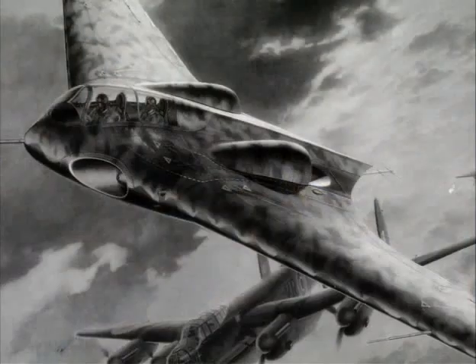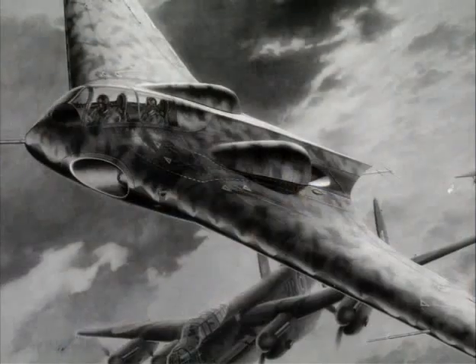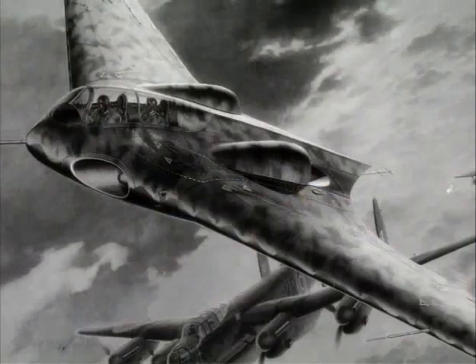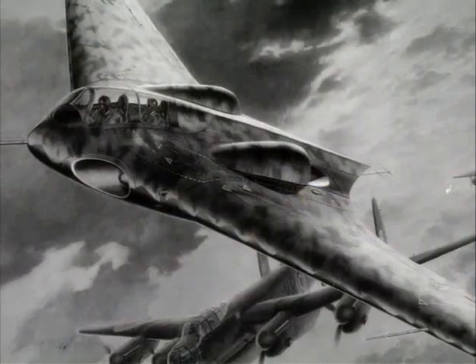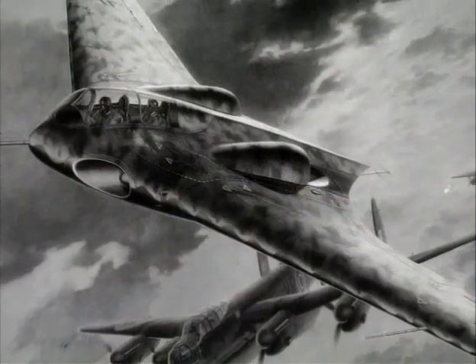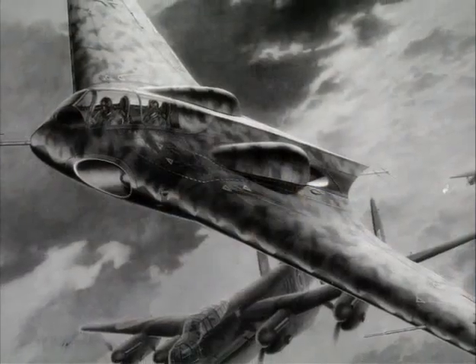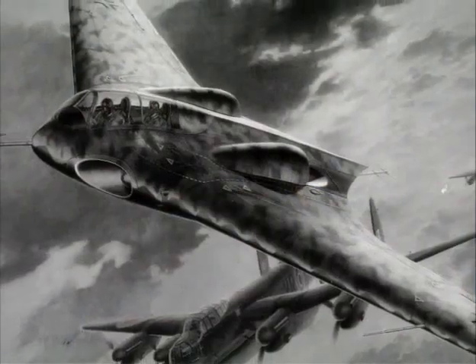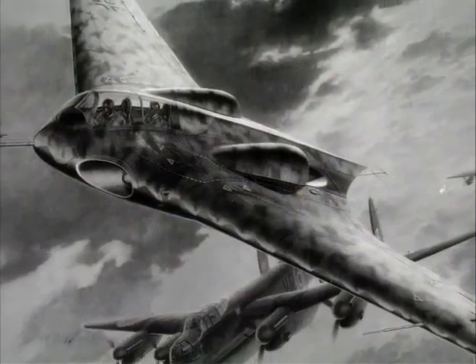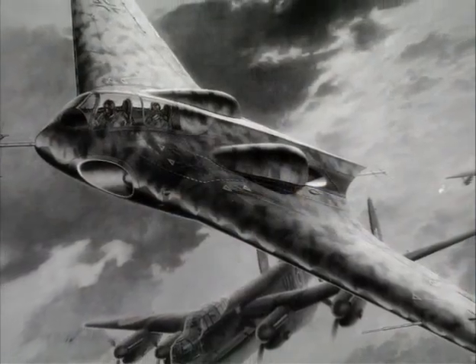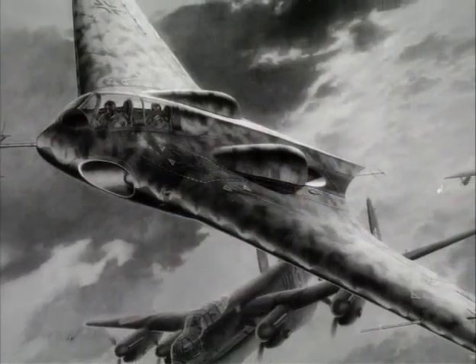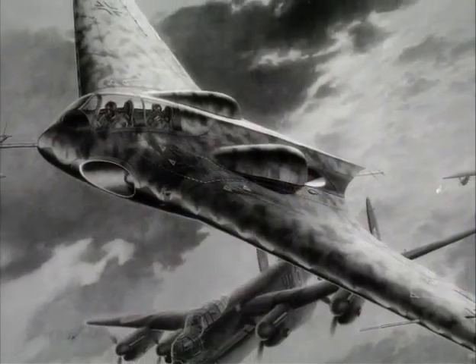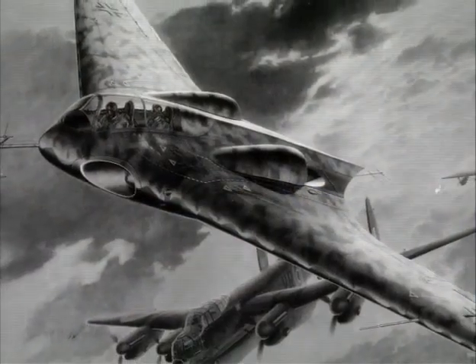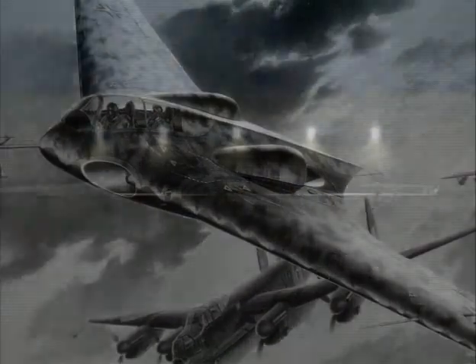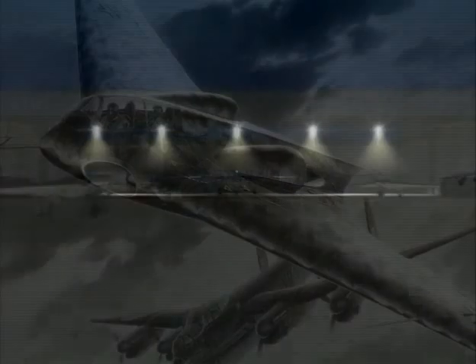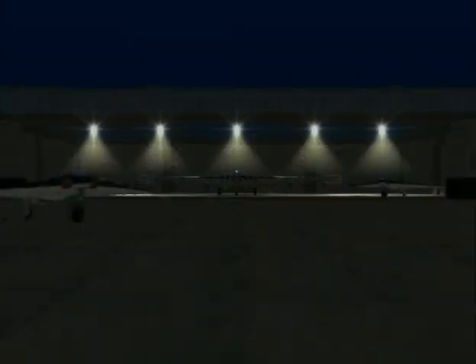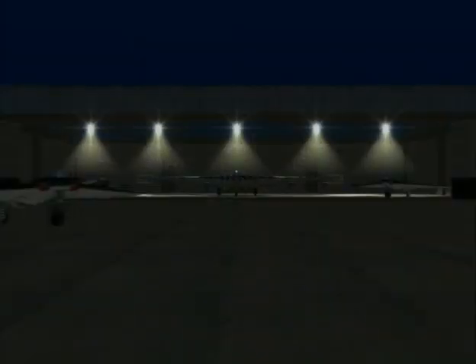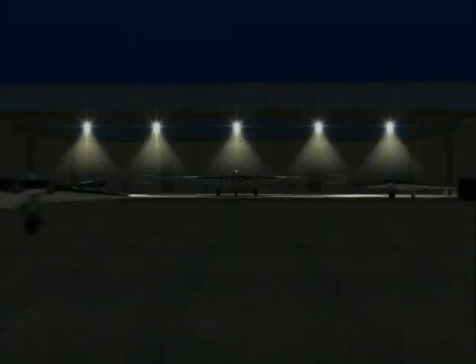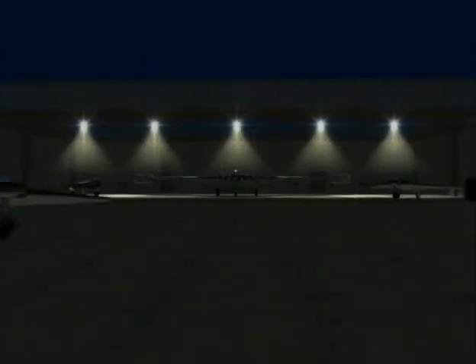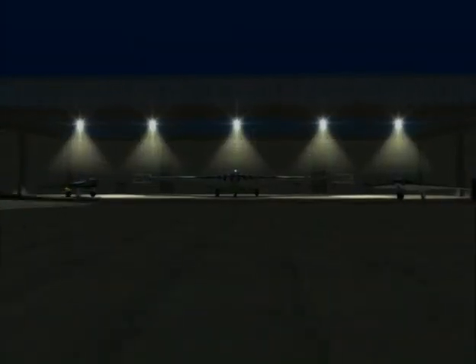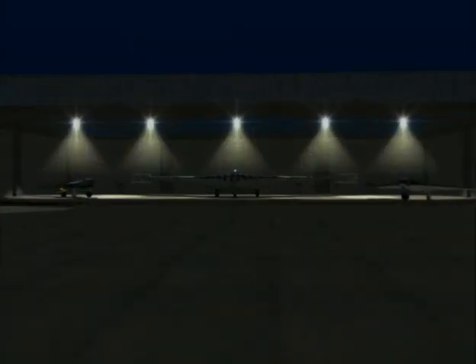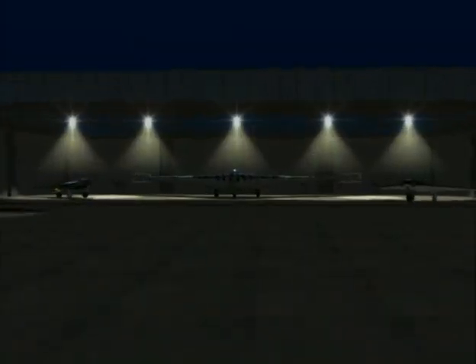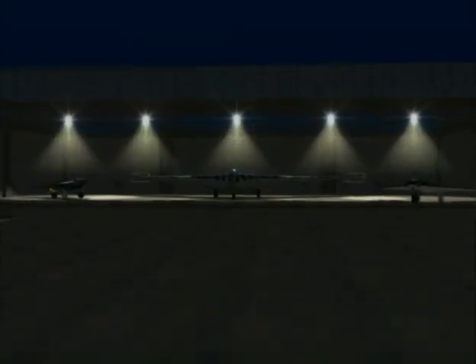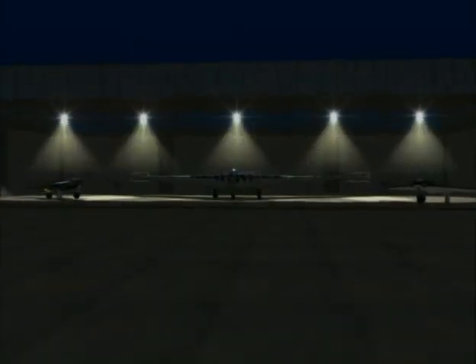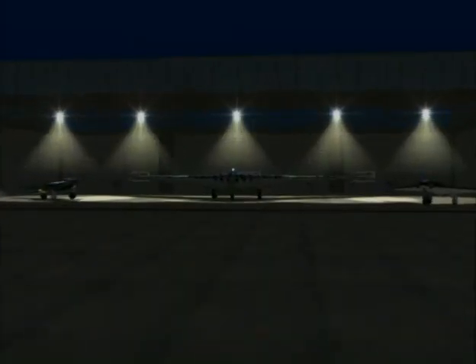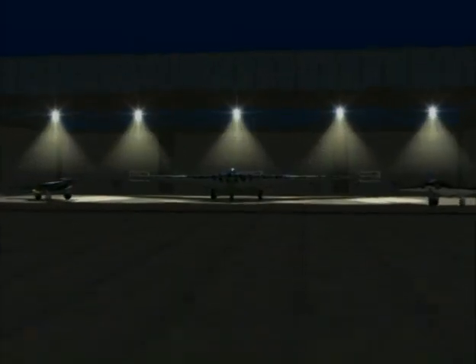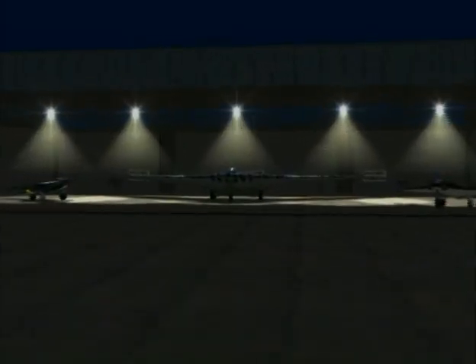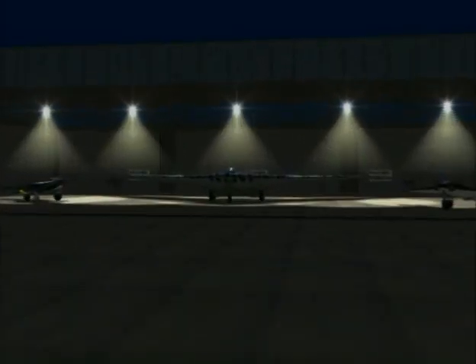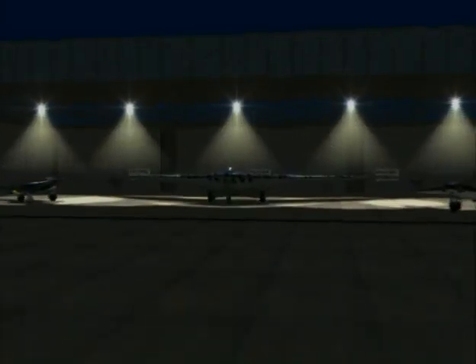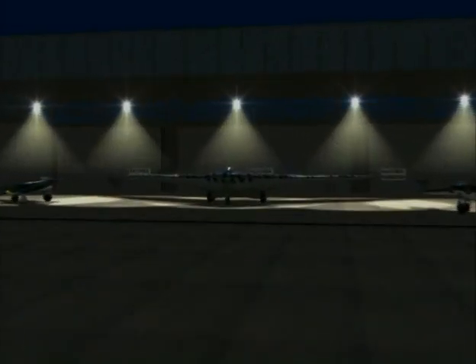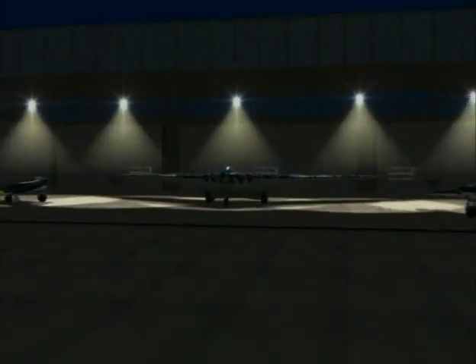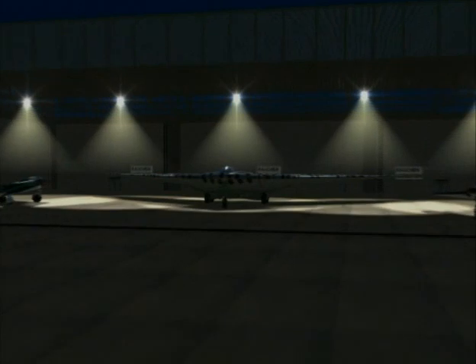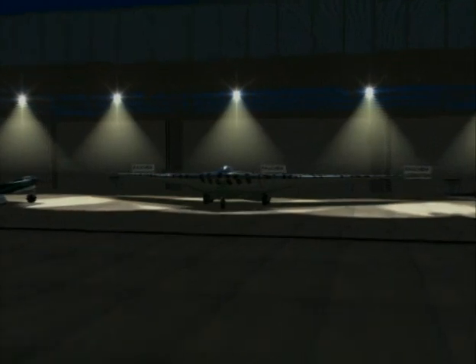Even today, the images of these designs reflect the most advanced aircraft of the 21st century.